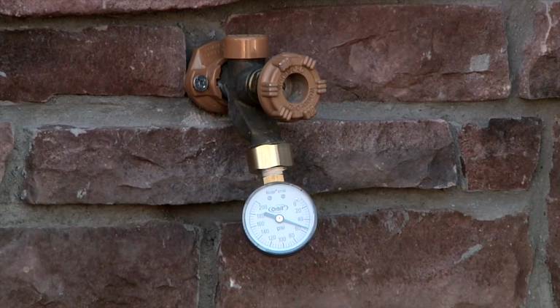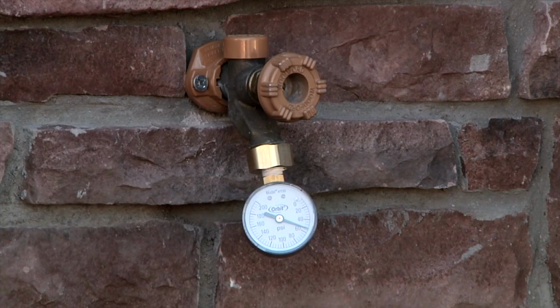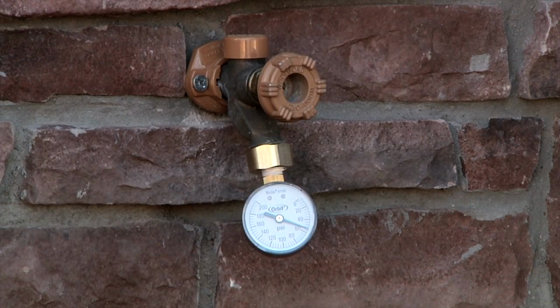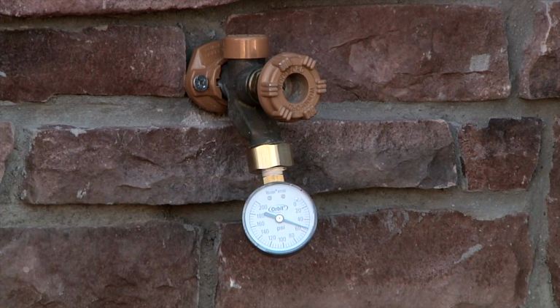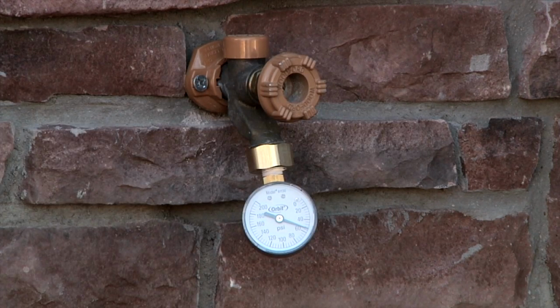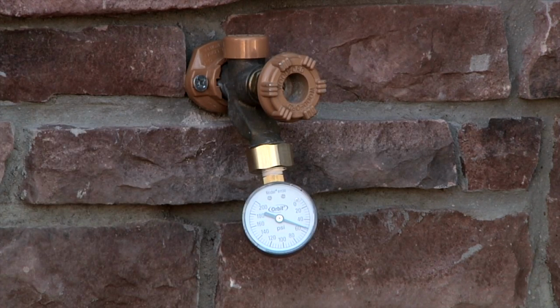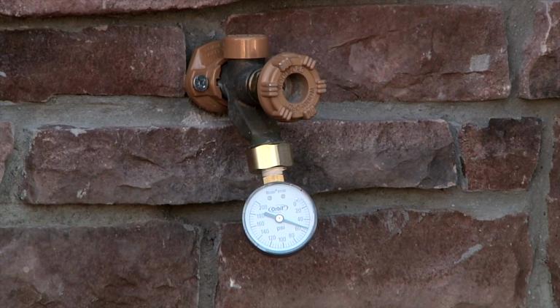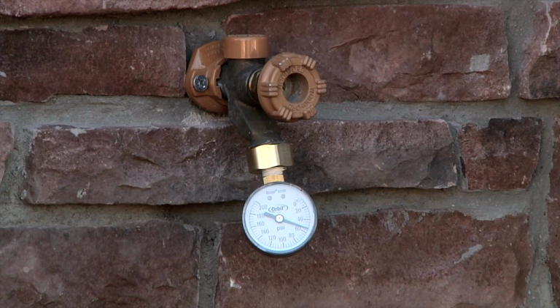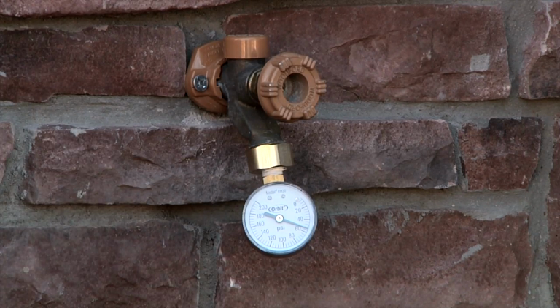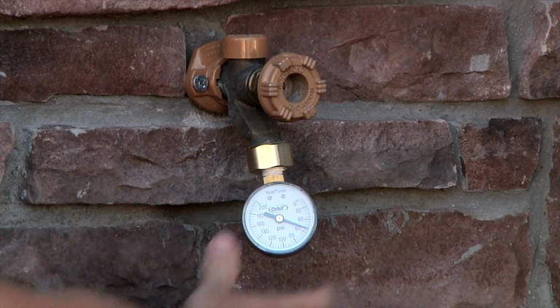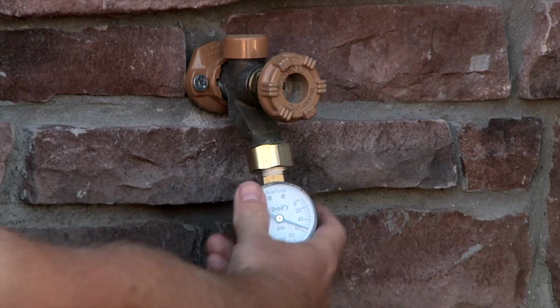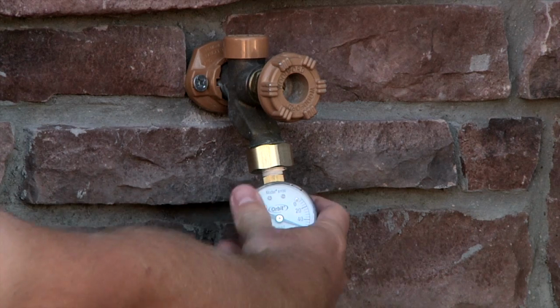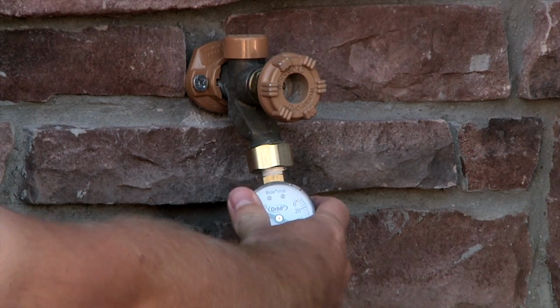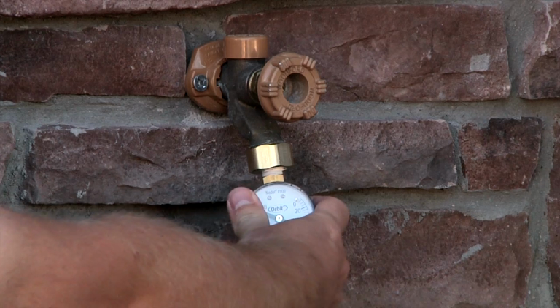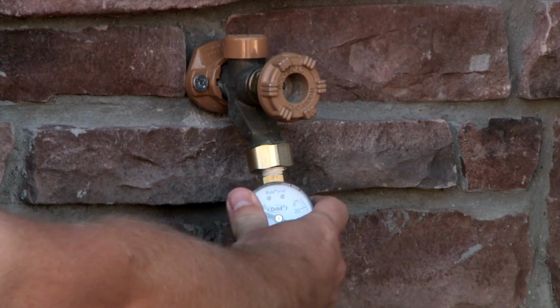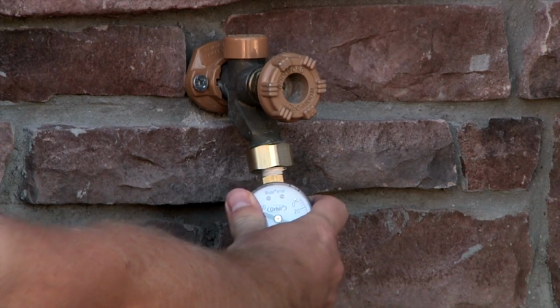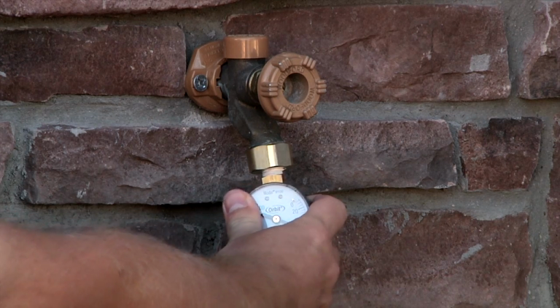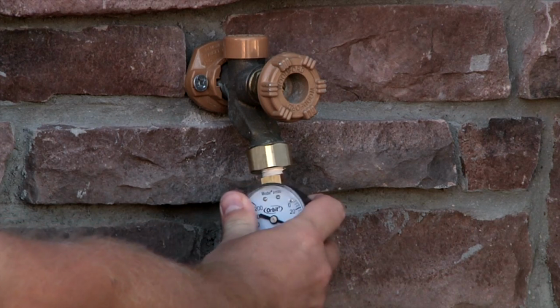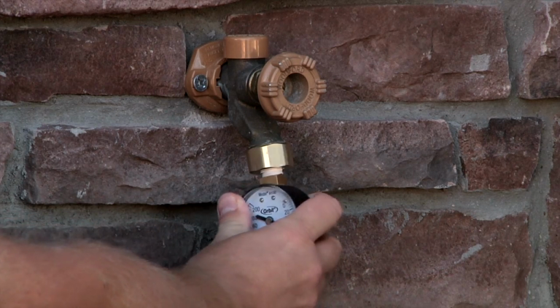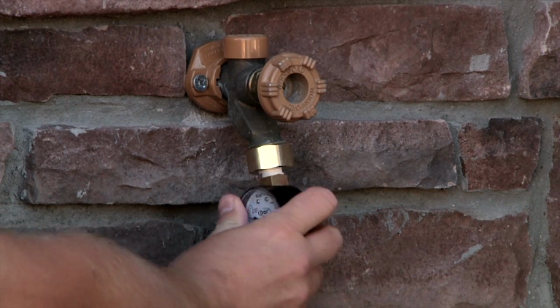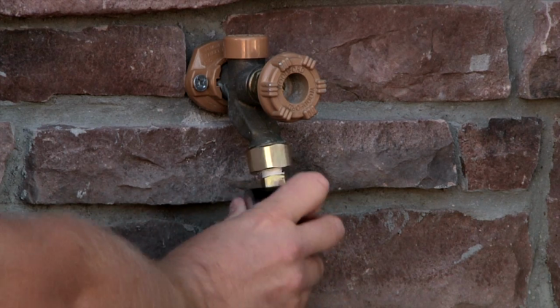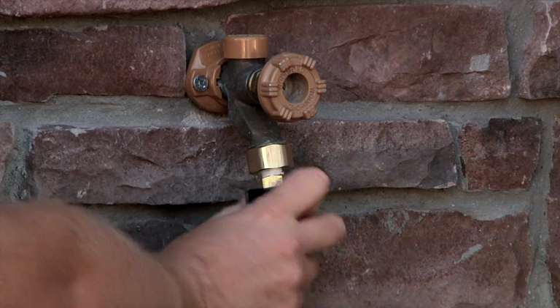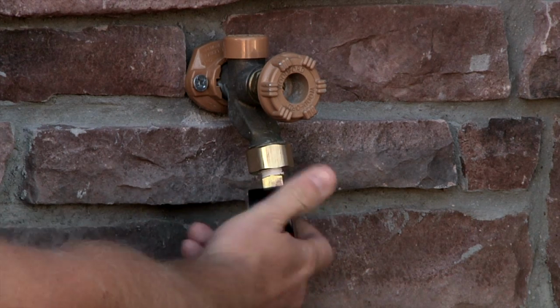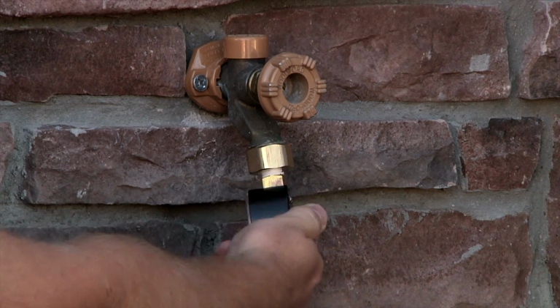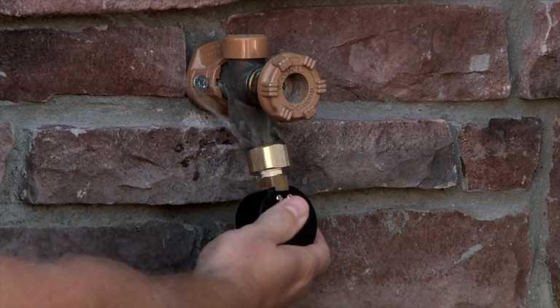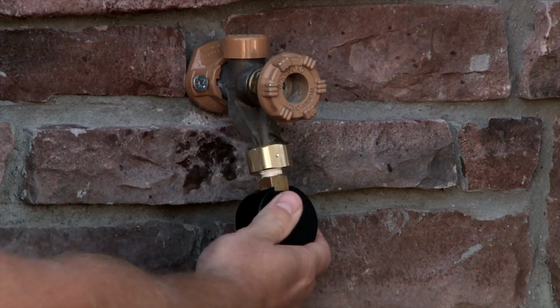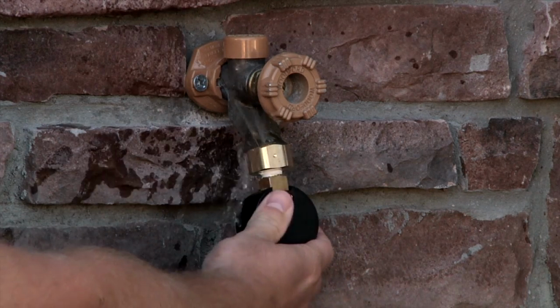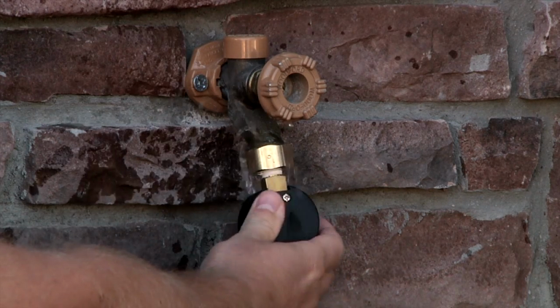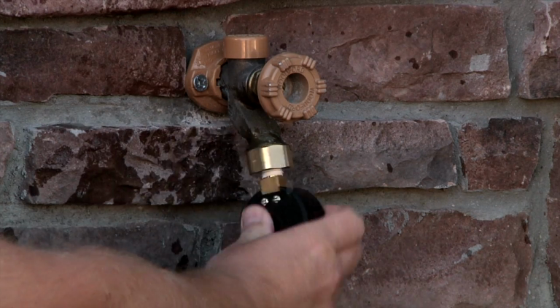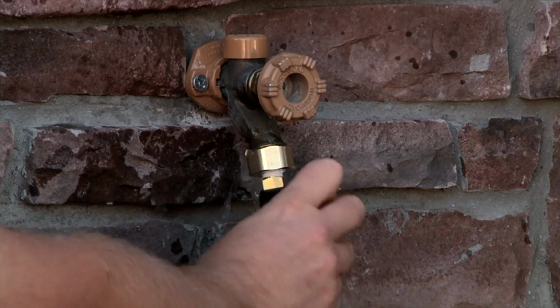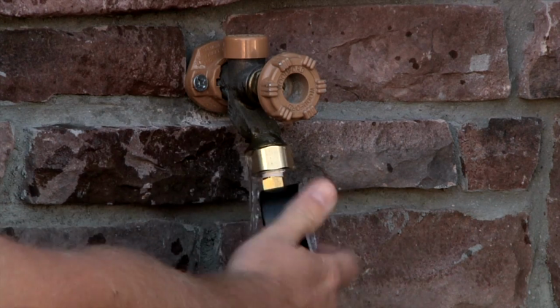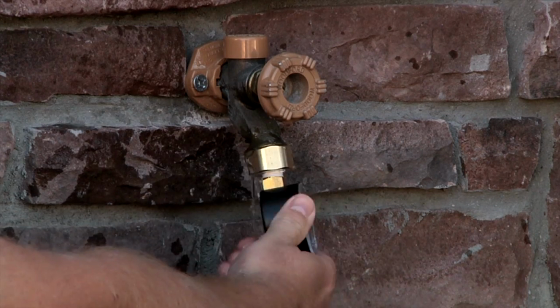After you've got that, go ahead and remove the pressure gauge, and you will get some water.